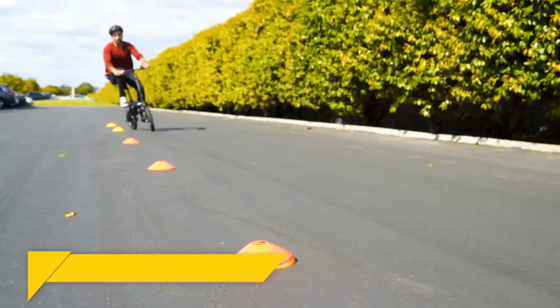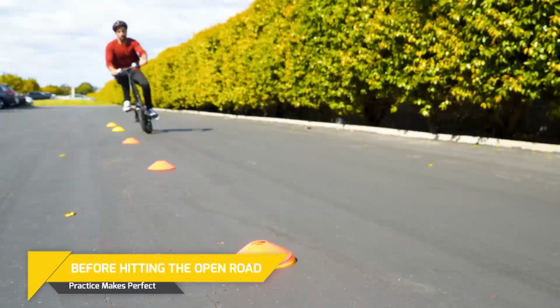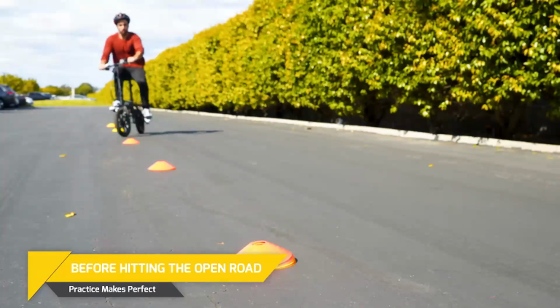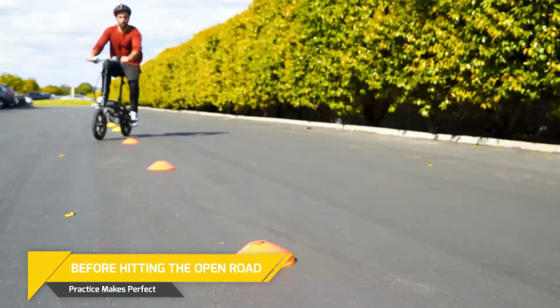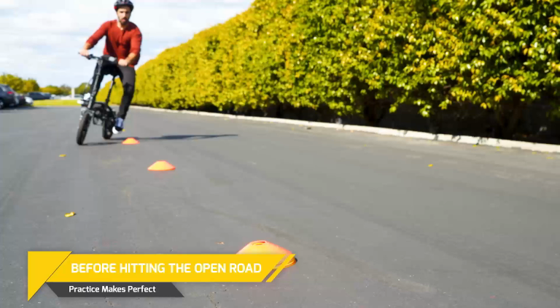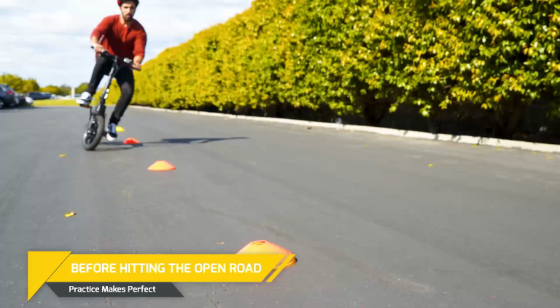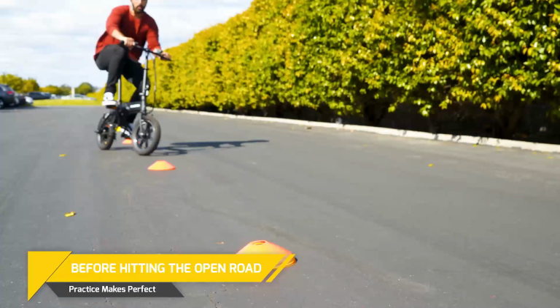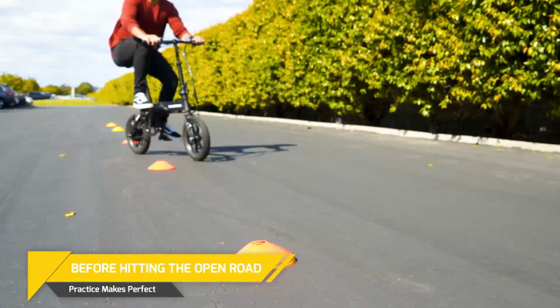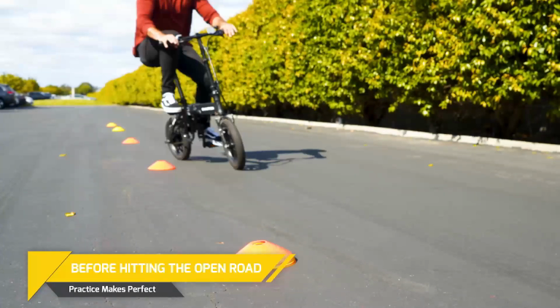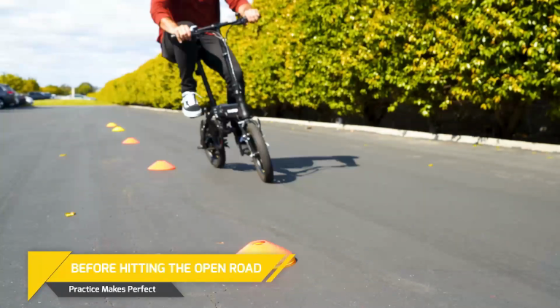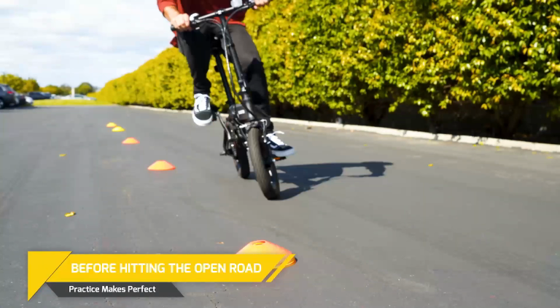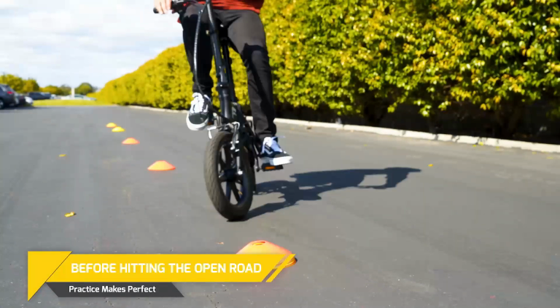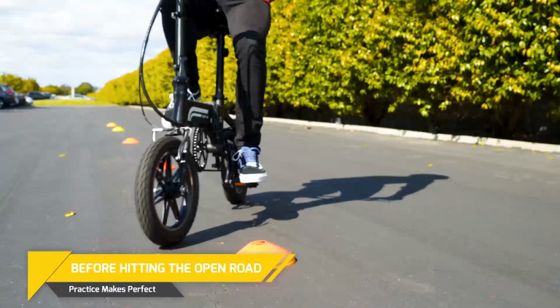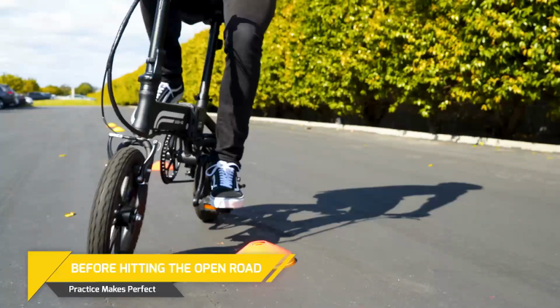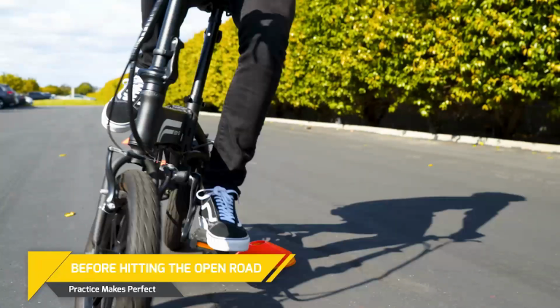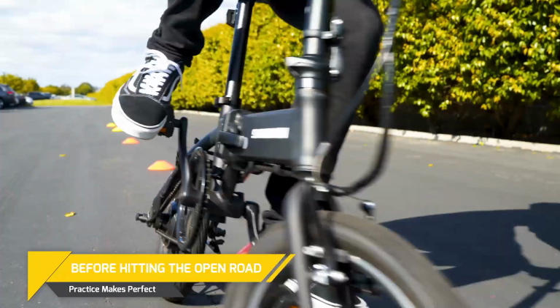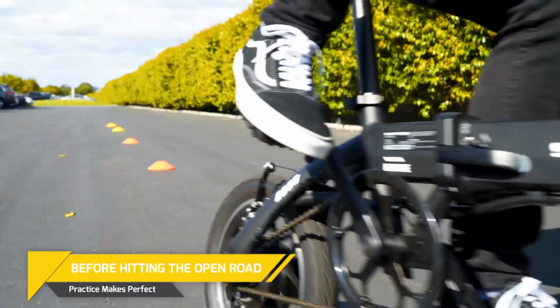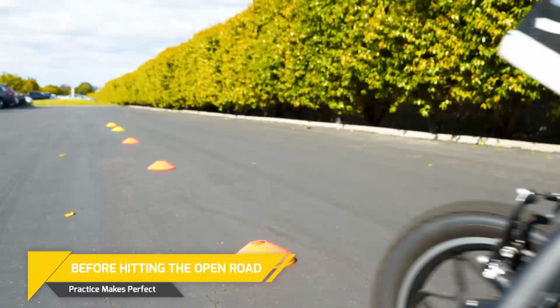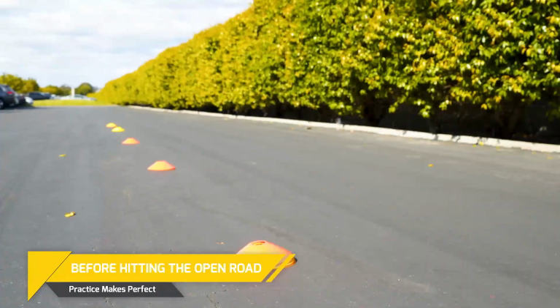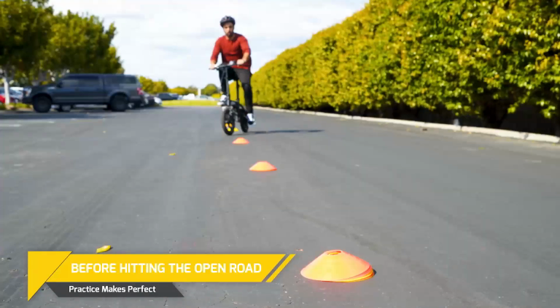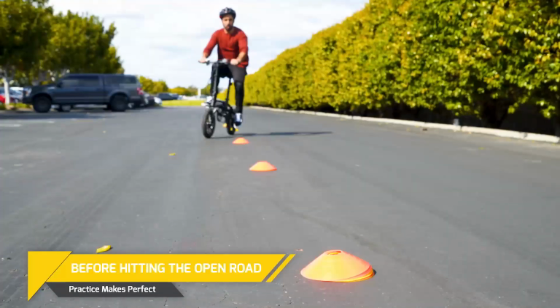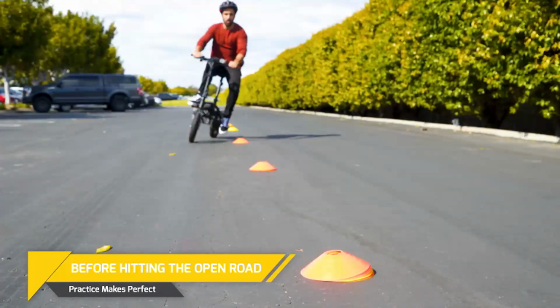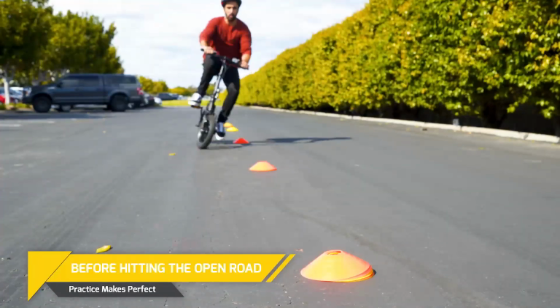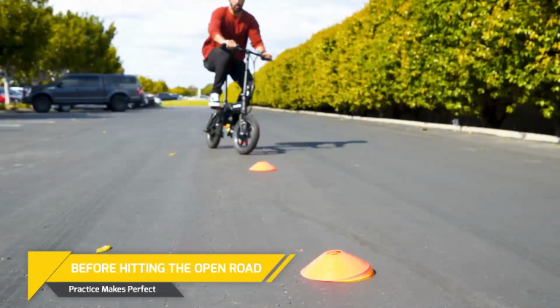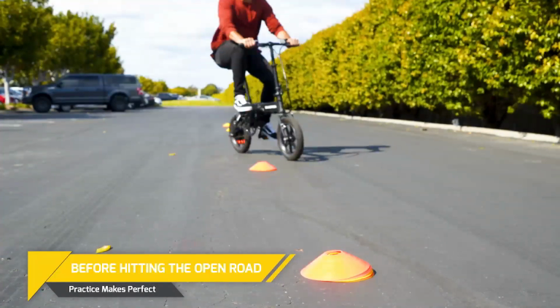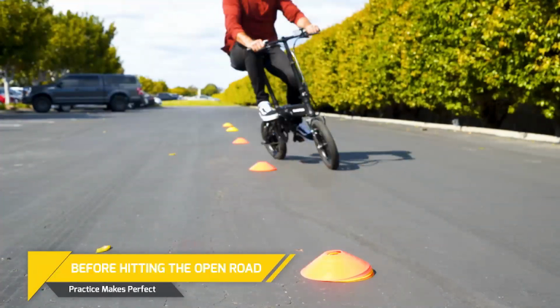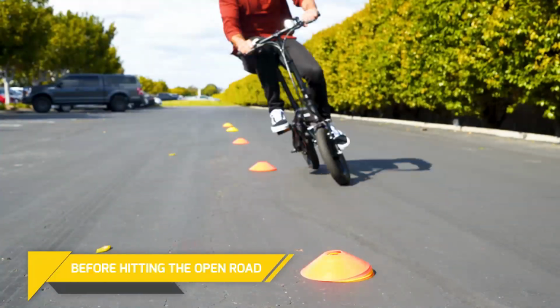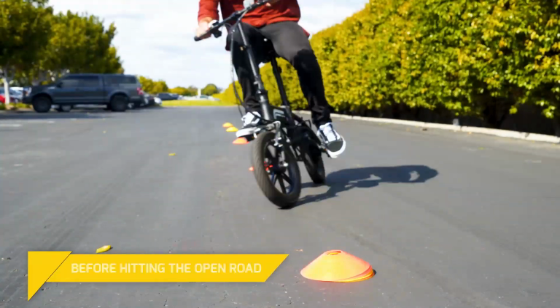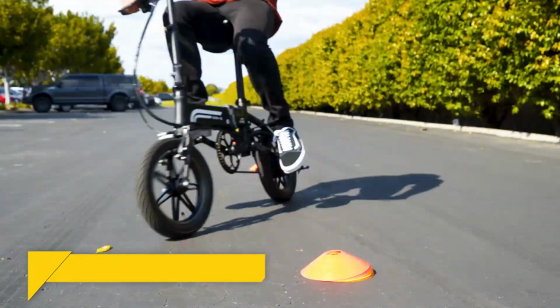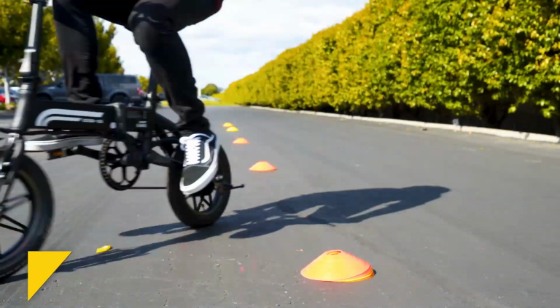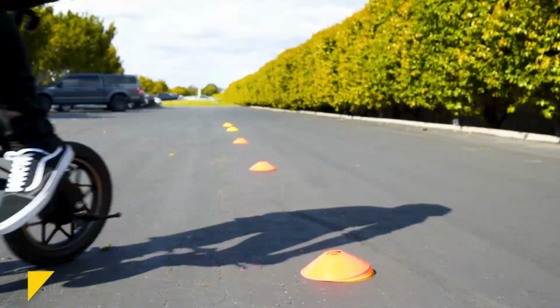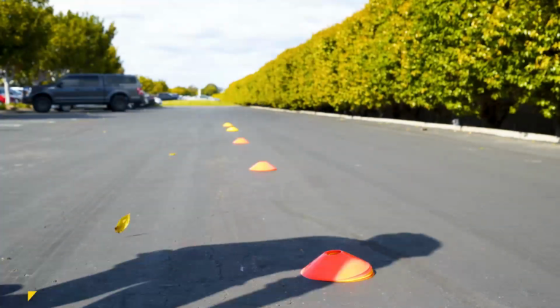Practice until you are comfortable with using all of the e-bike's functions and you're able to get on and off with ease.